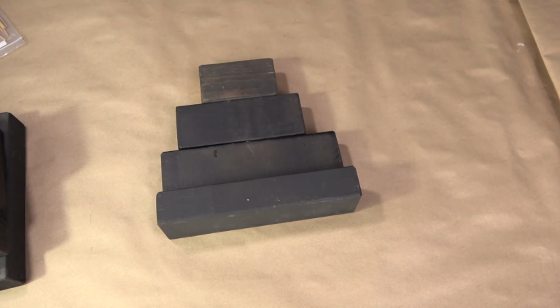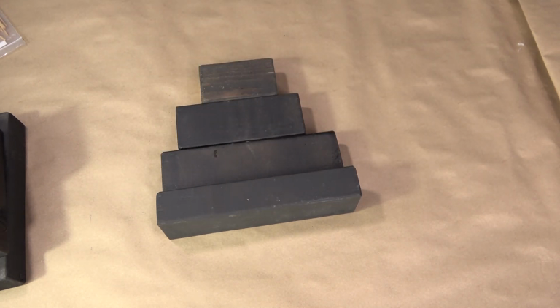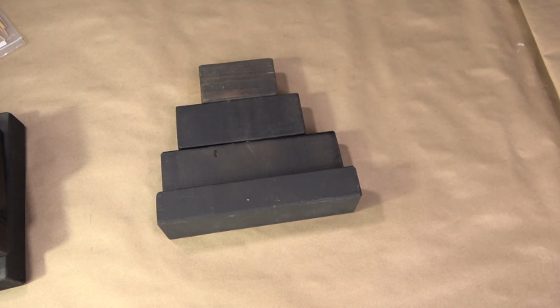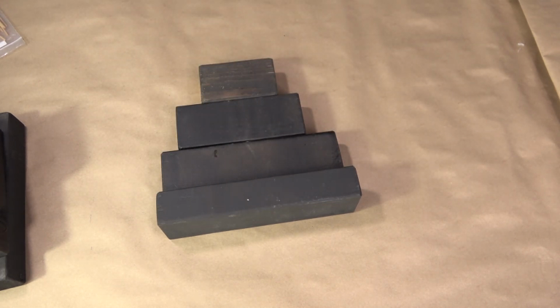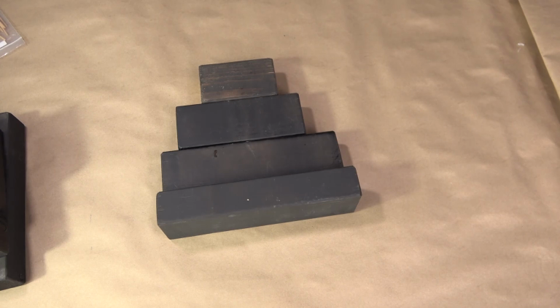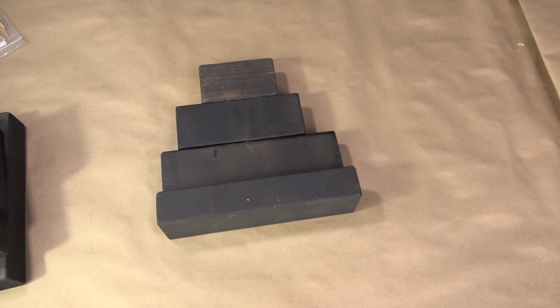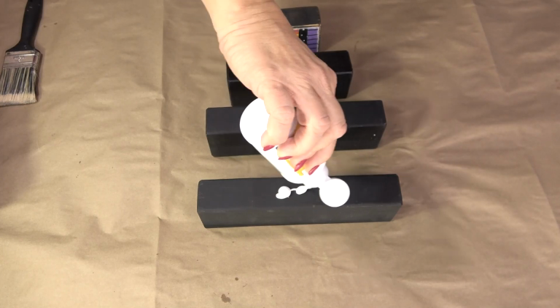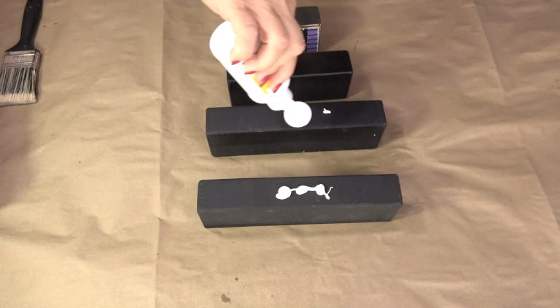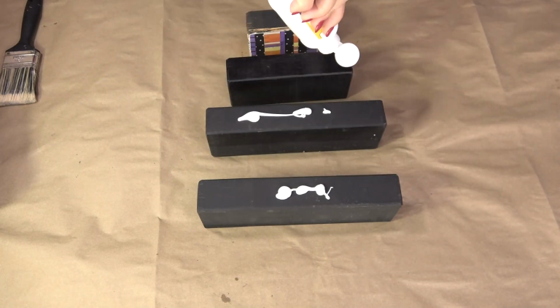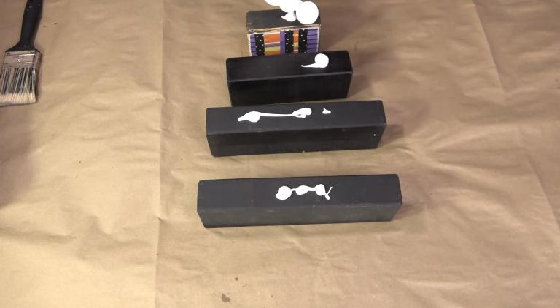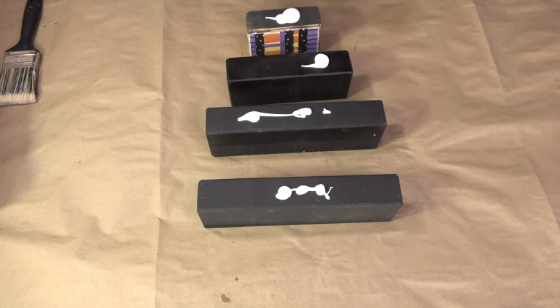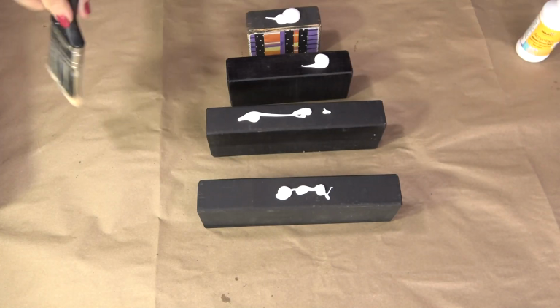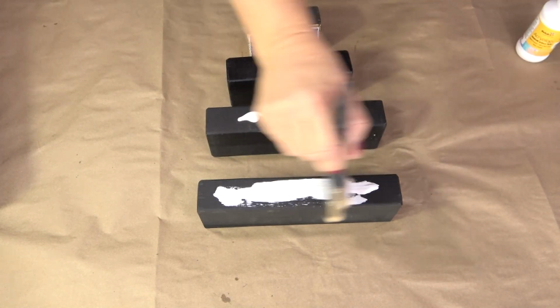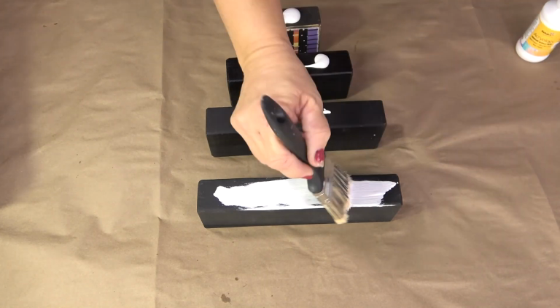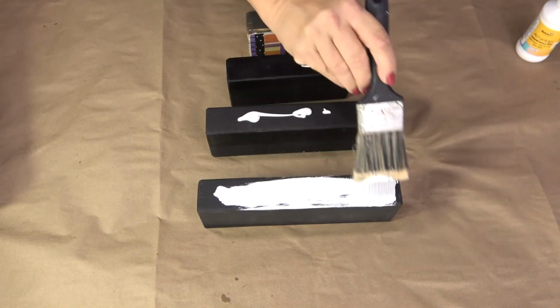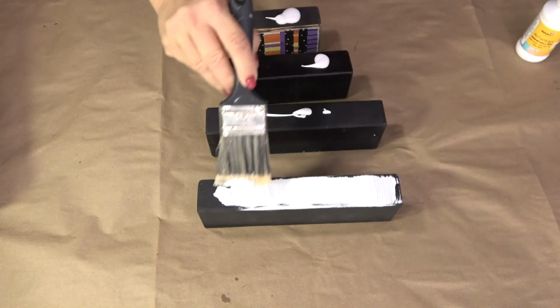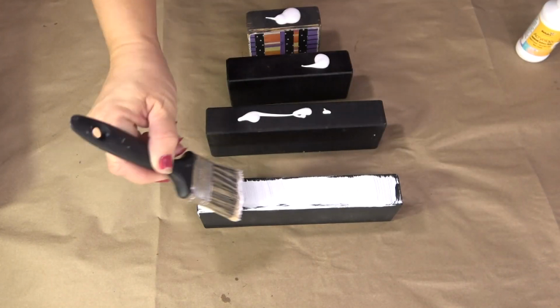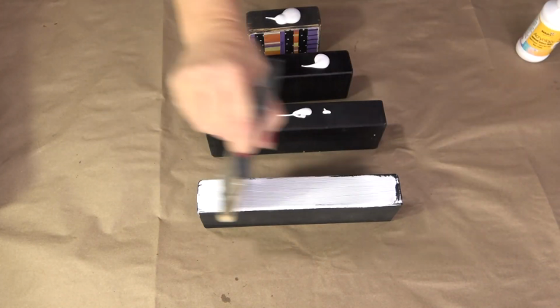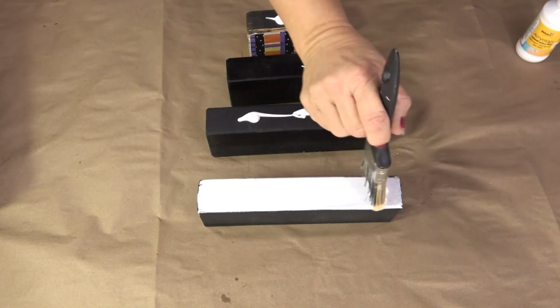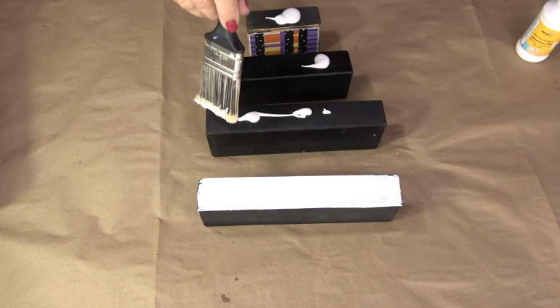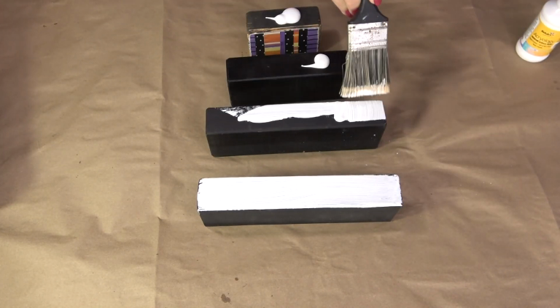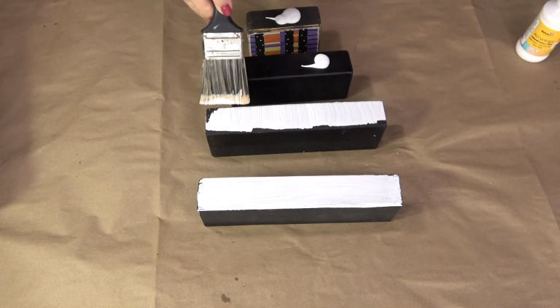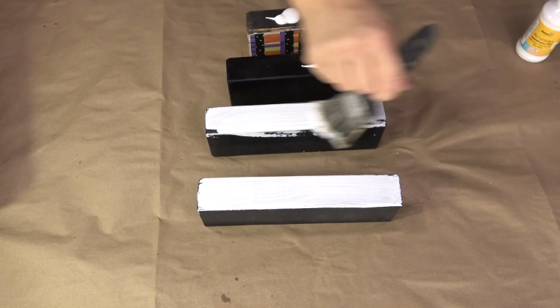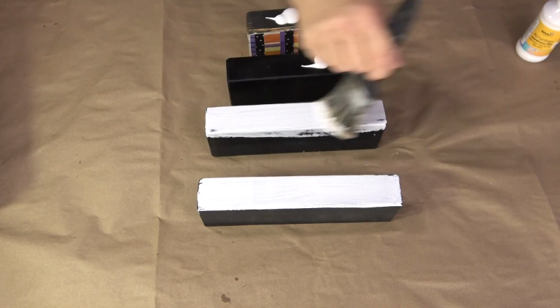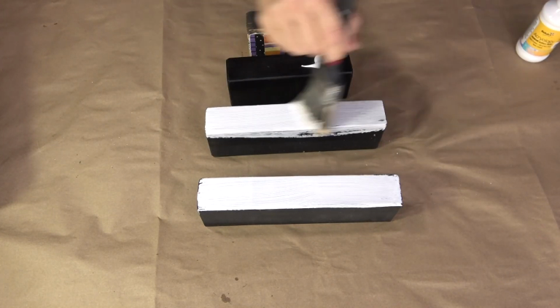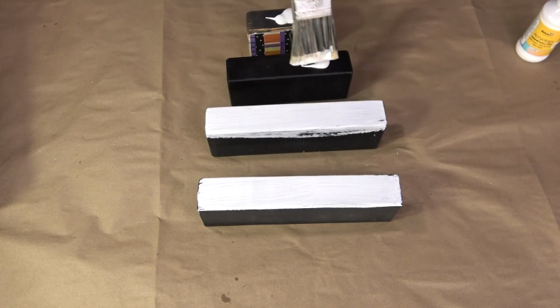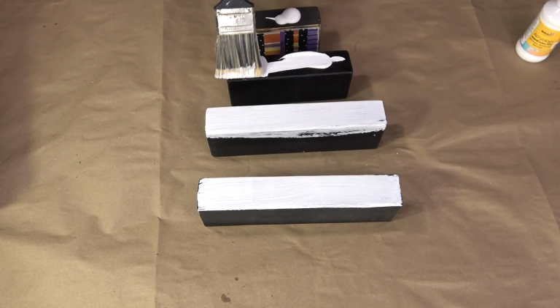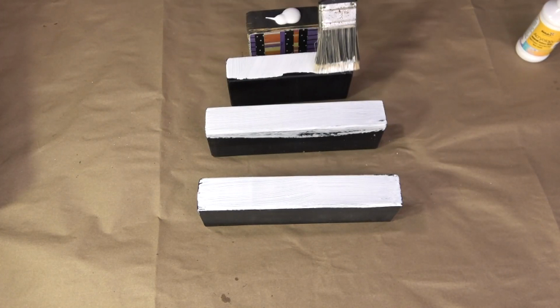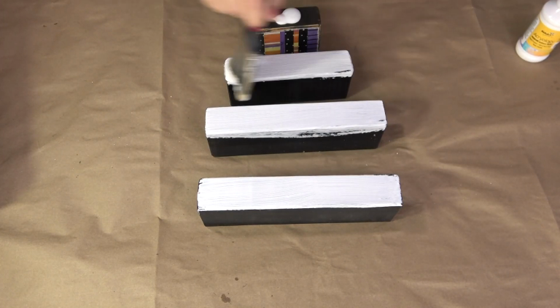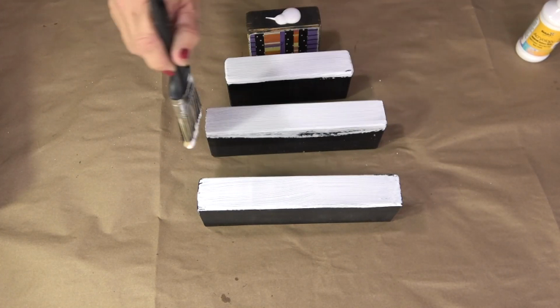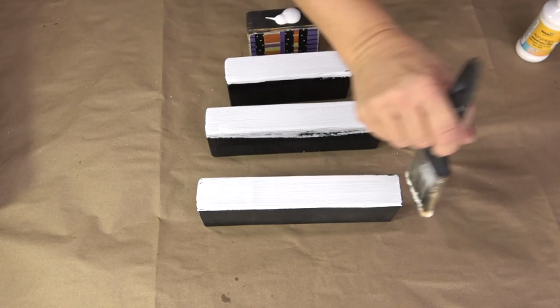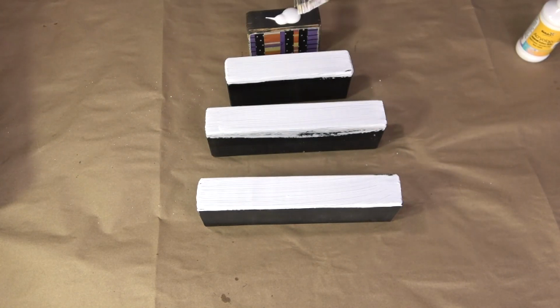I did not want my blocks to be black, so I took some white acrylic paint and just started painting them.